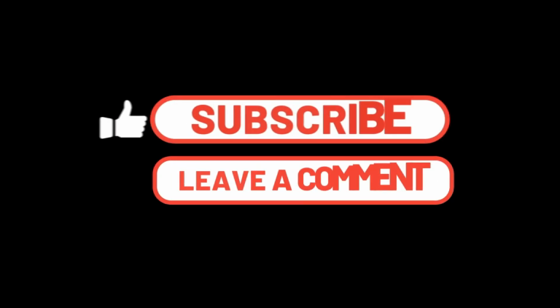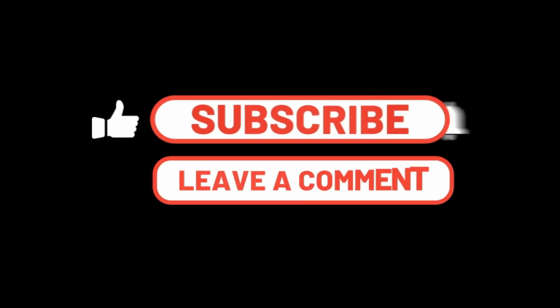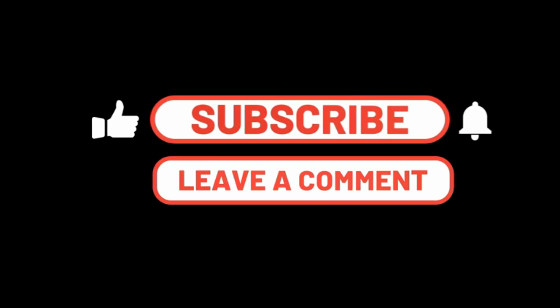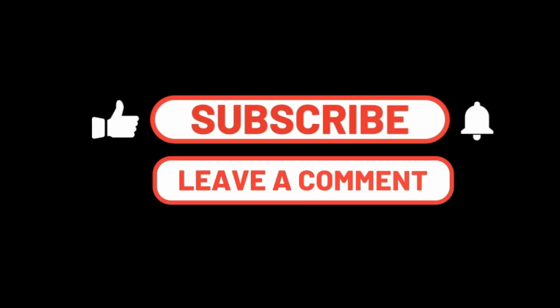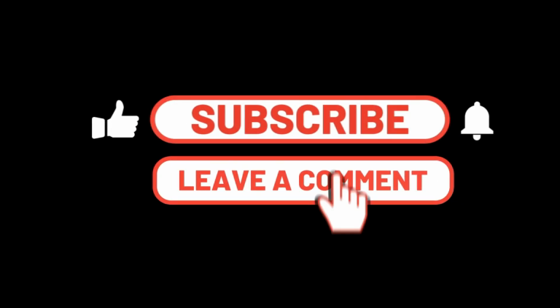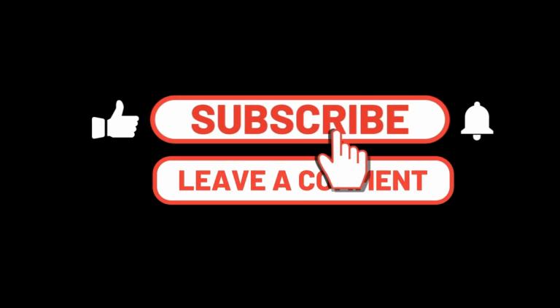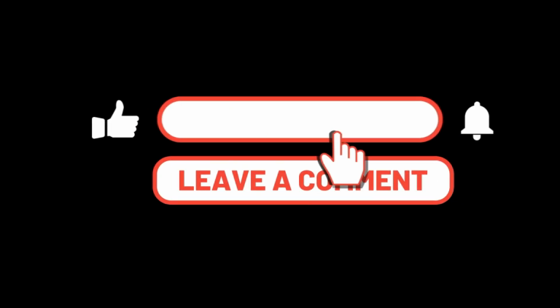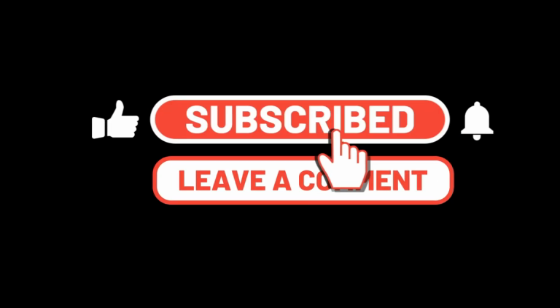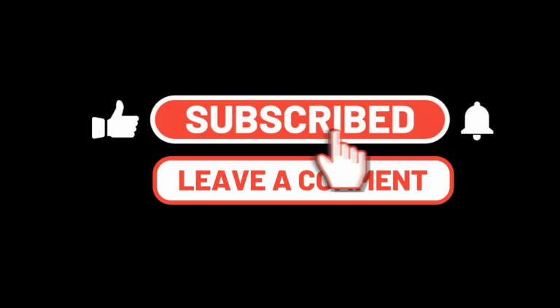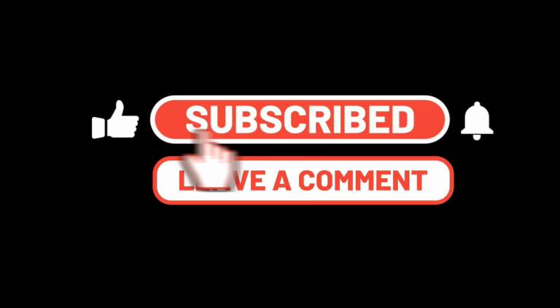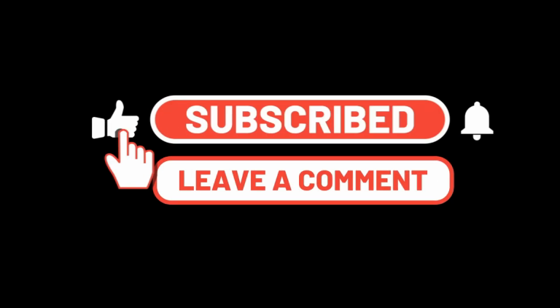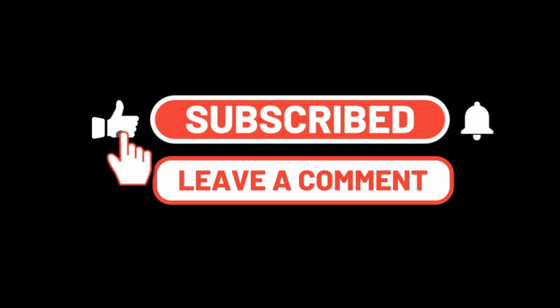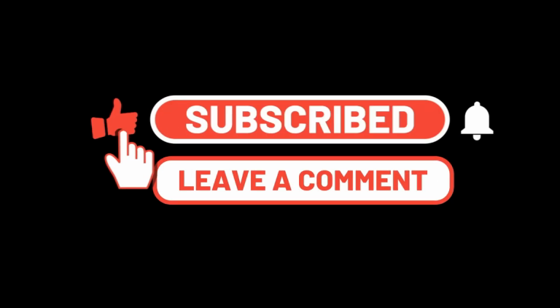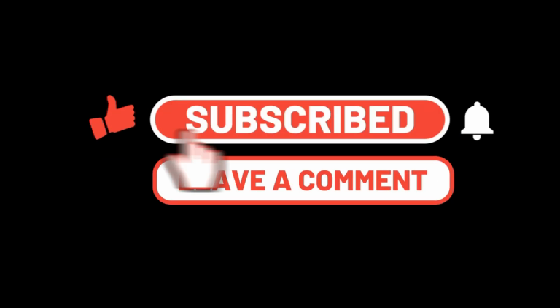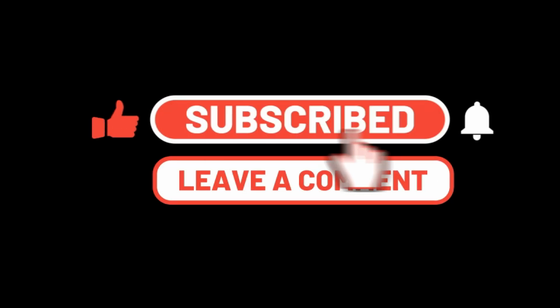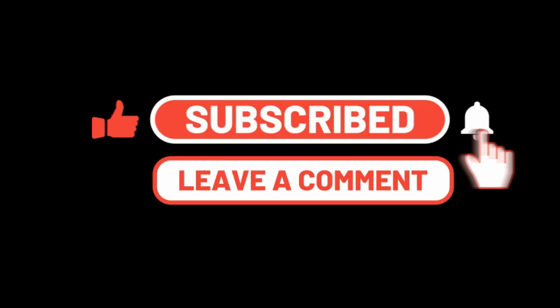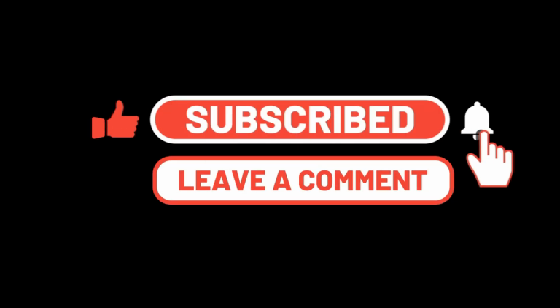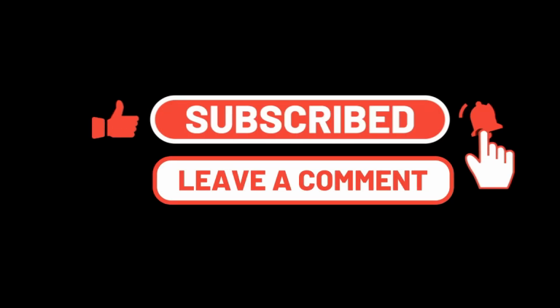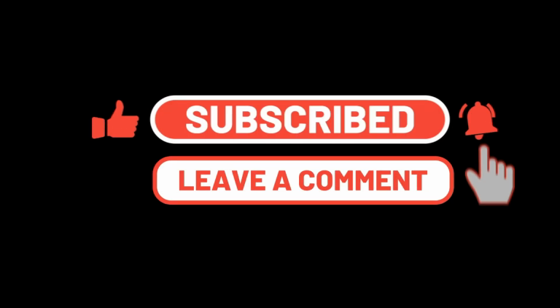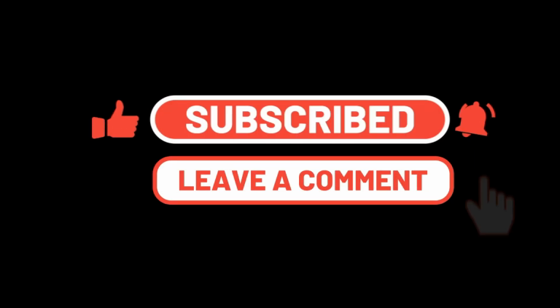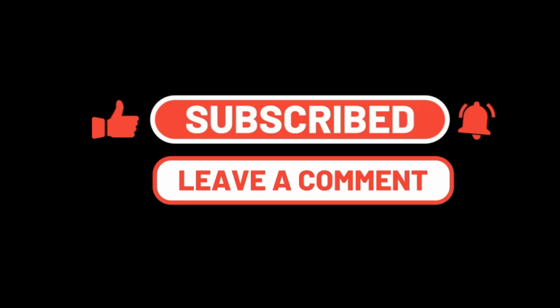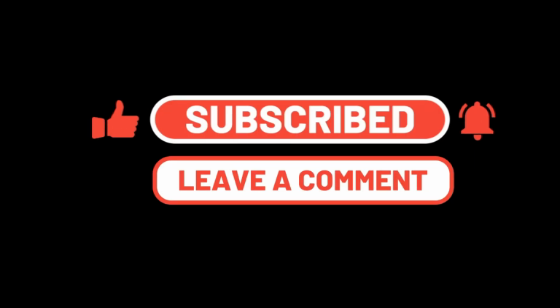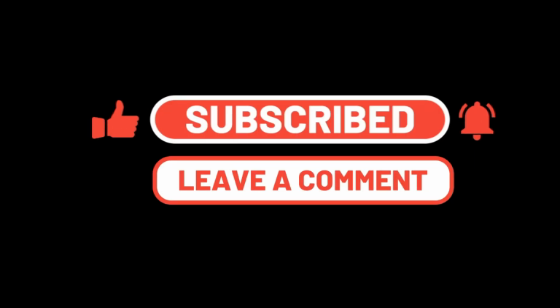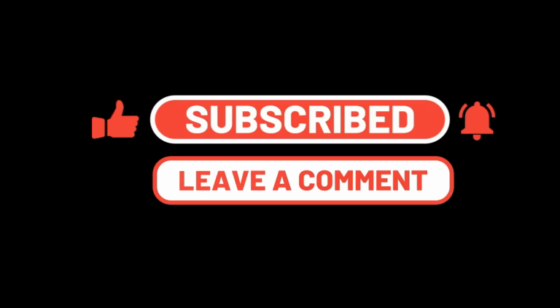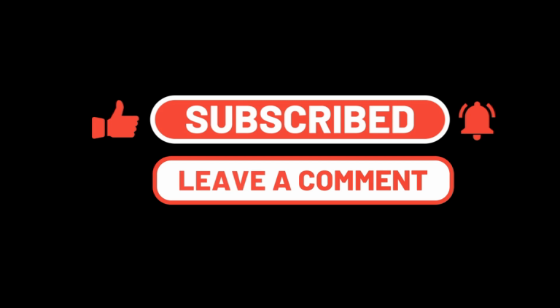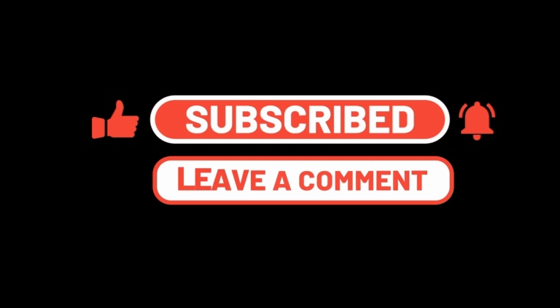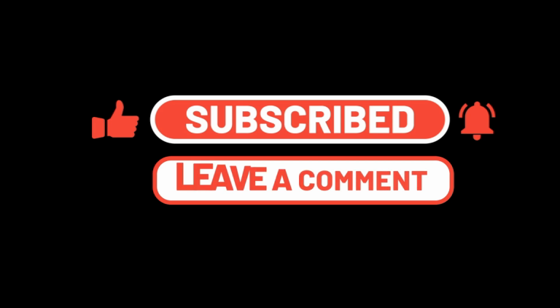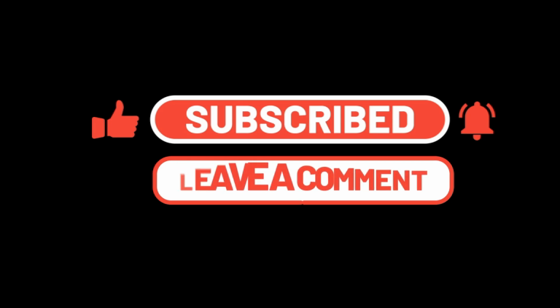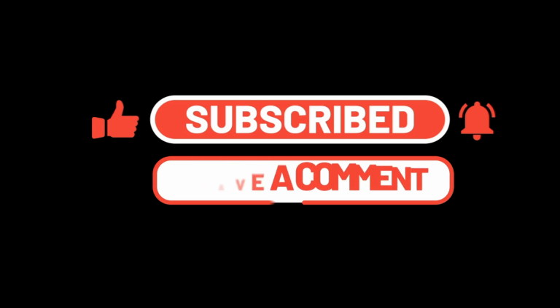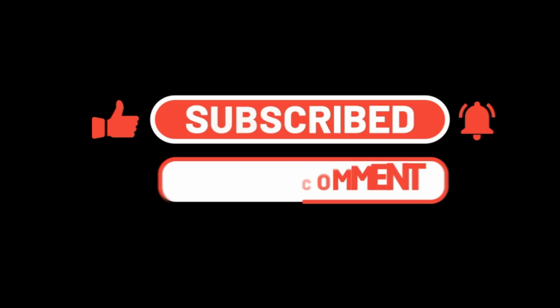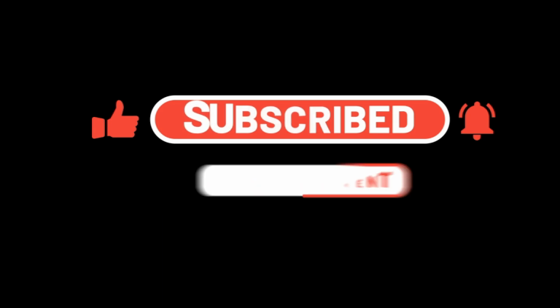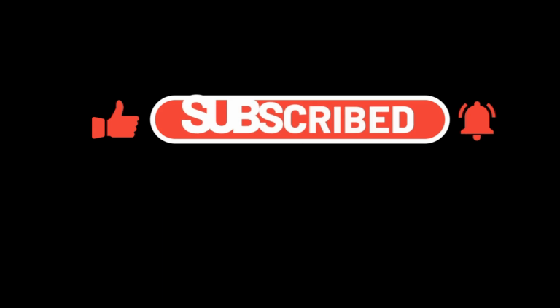Once again, thank you to all those who have subscribed, and please consider subscribing — it's free.